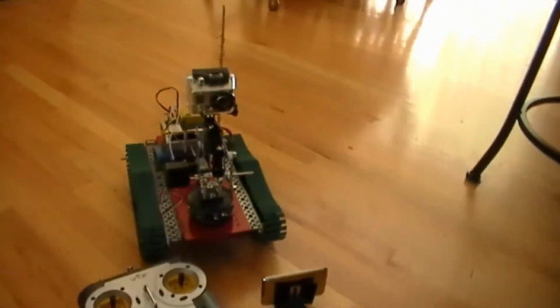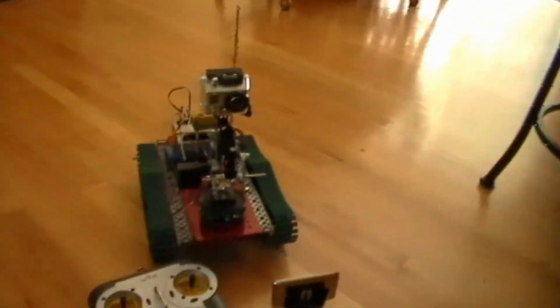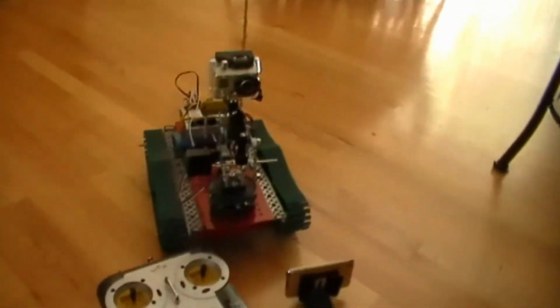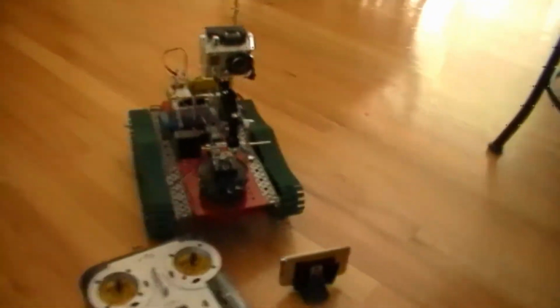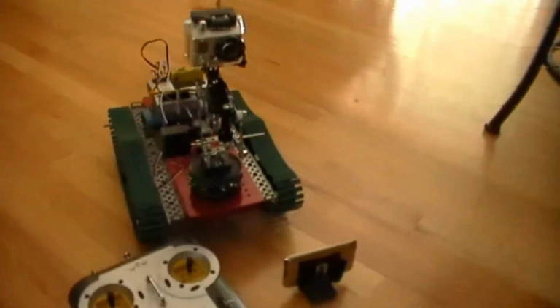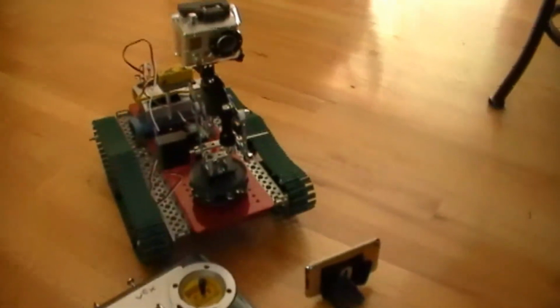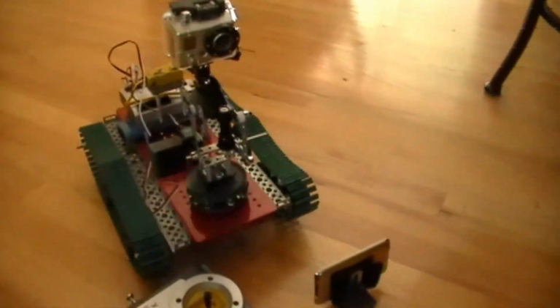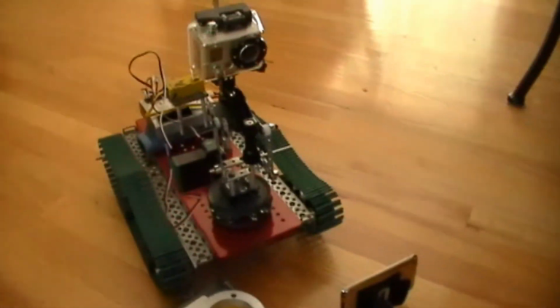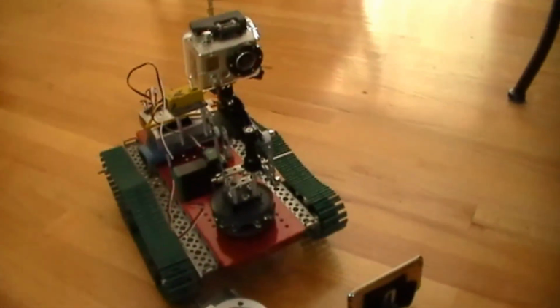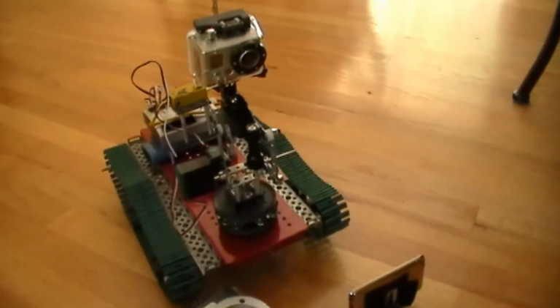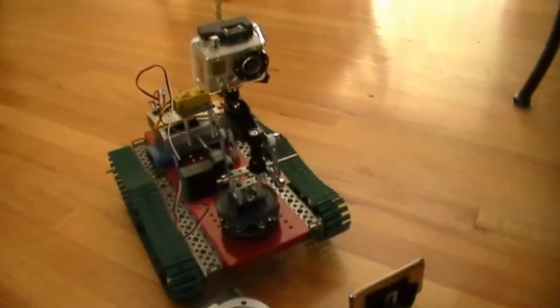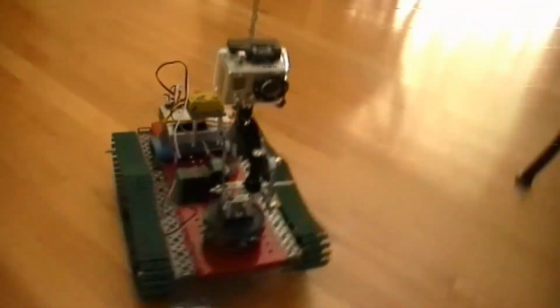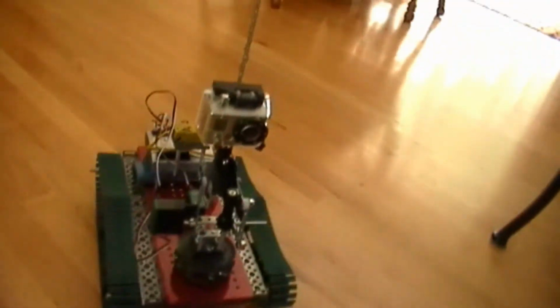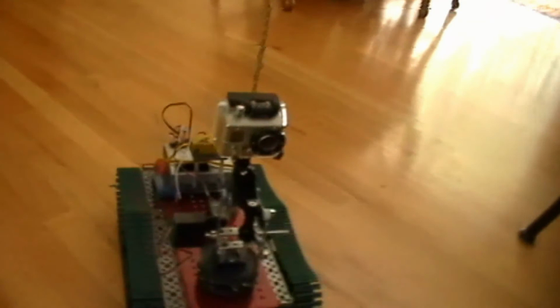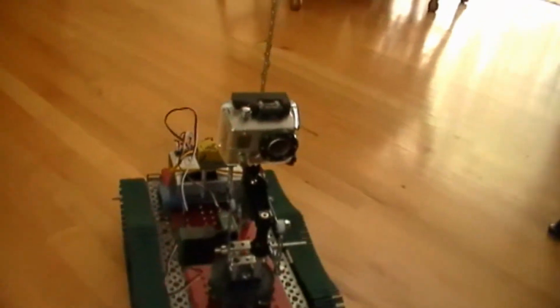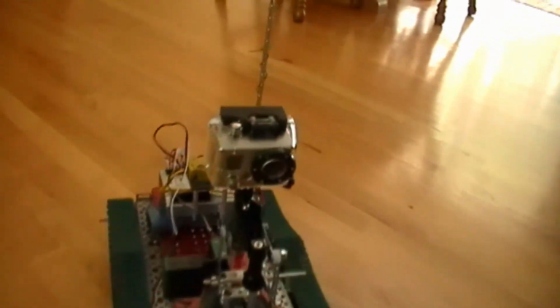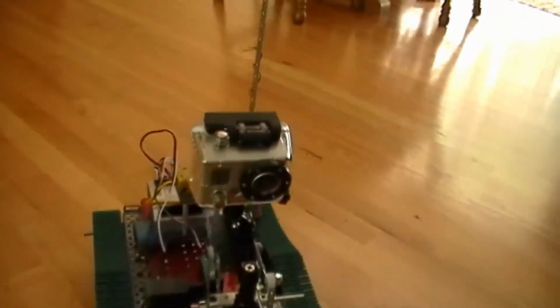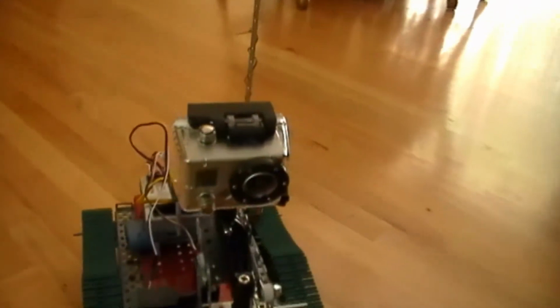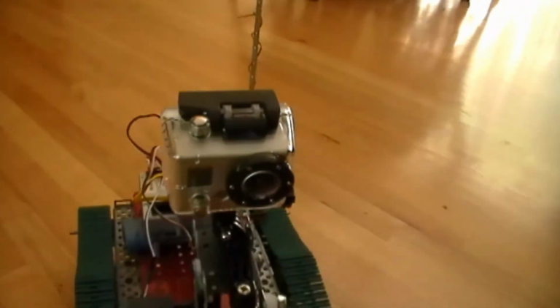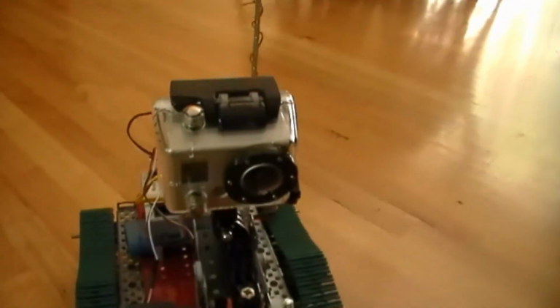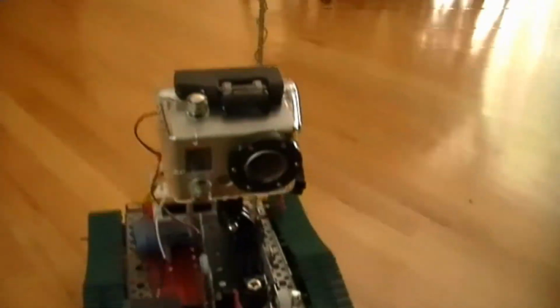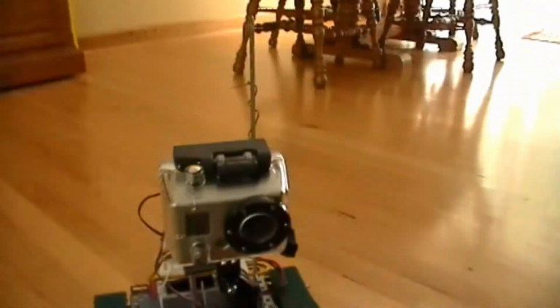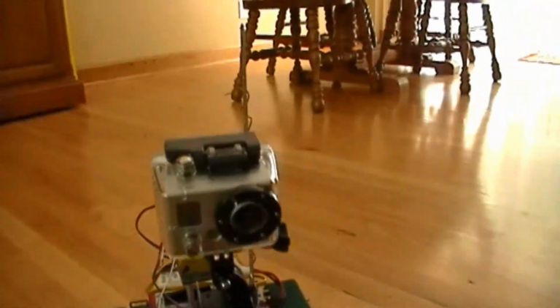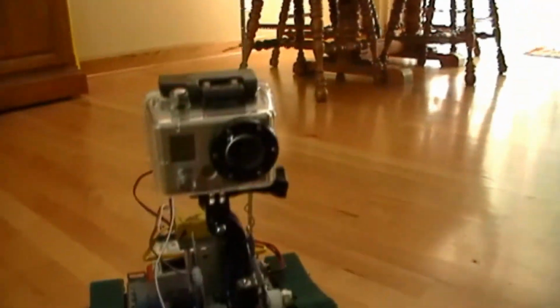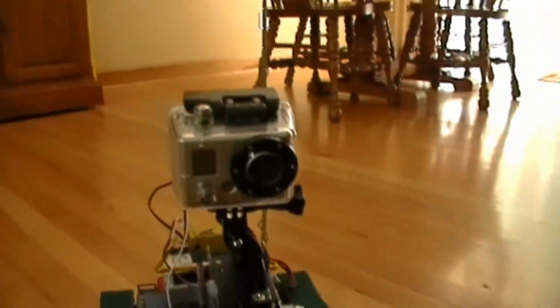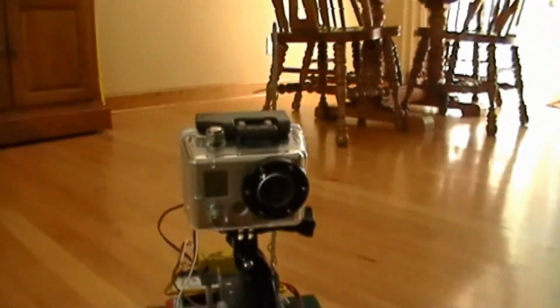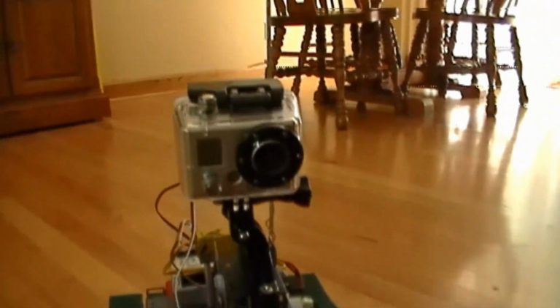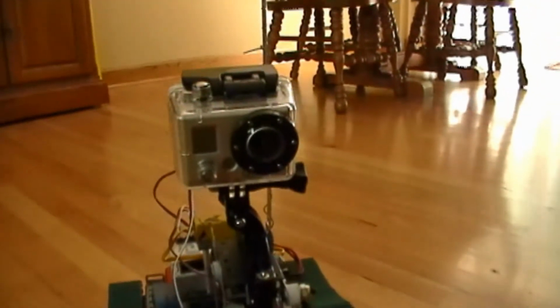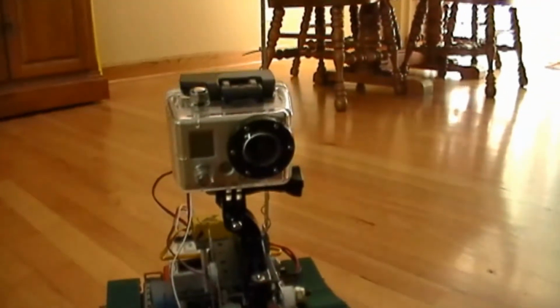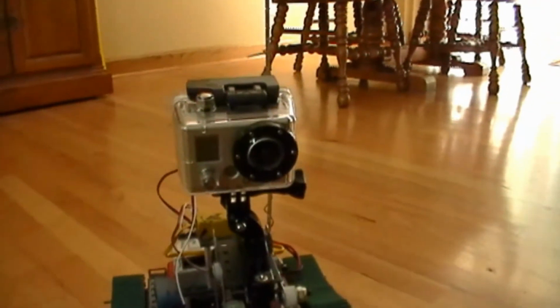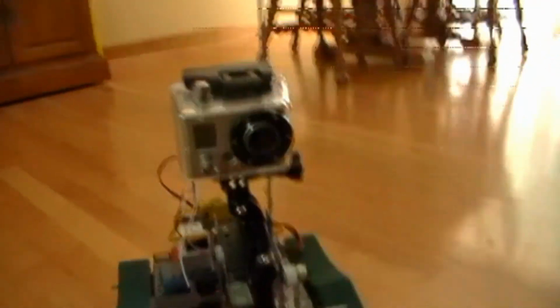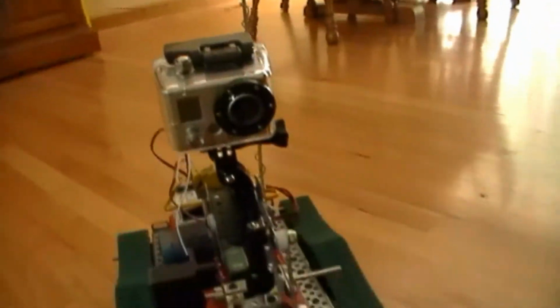I have put a camera module on it — actually it's my GoPro — so if you can see that, that's pretty cool.